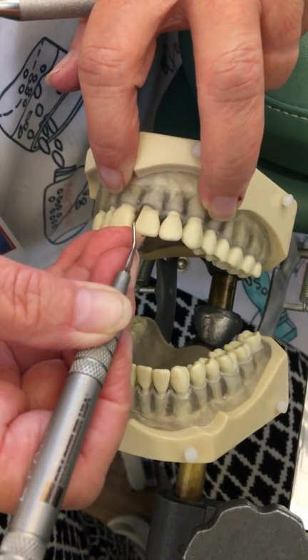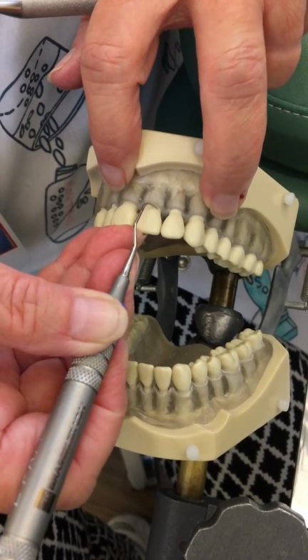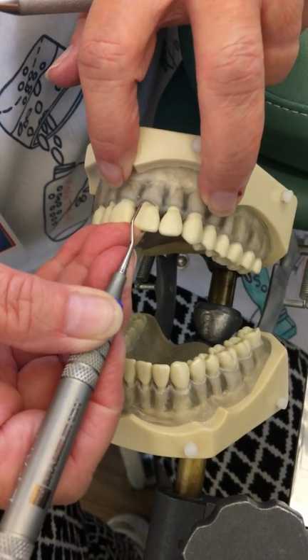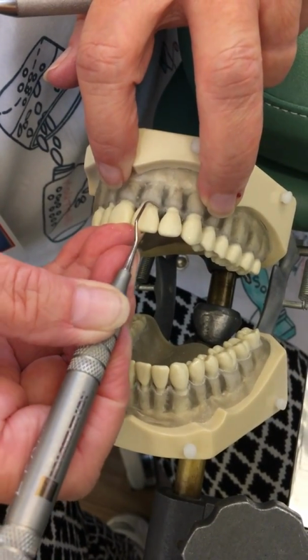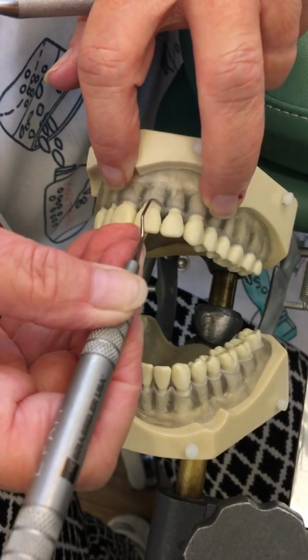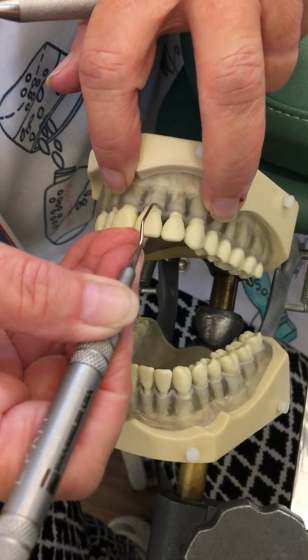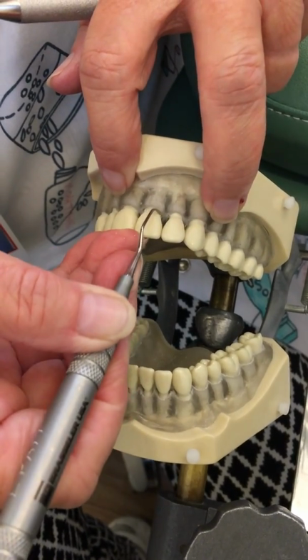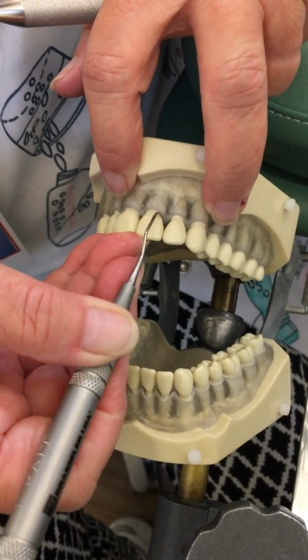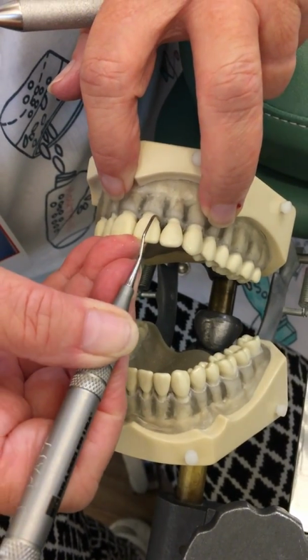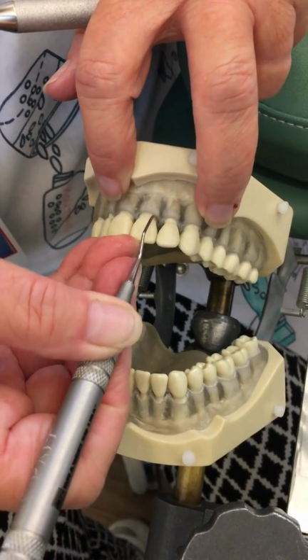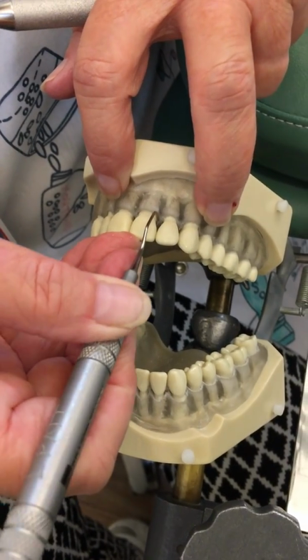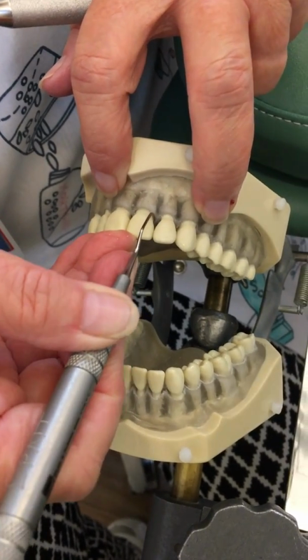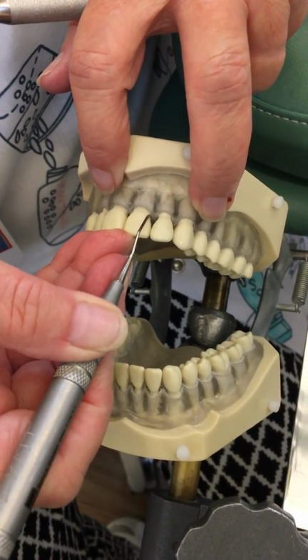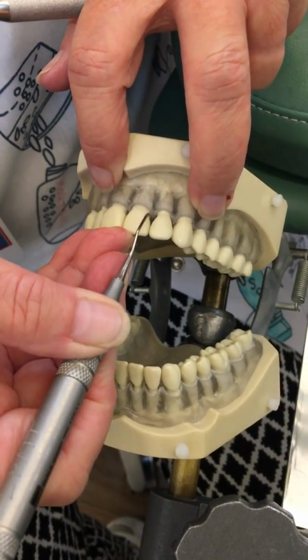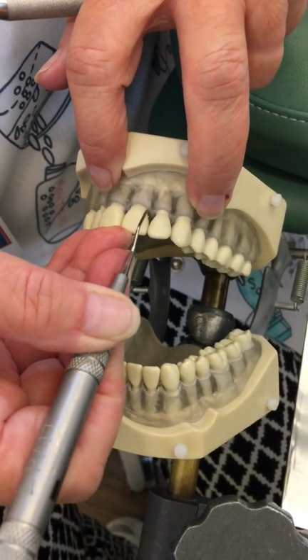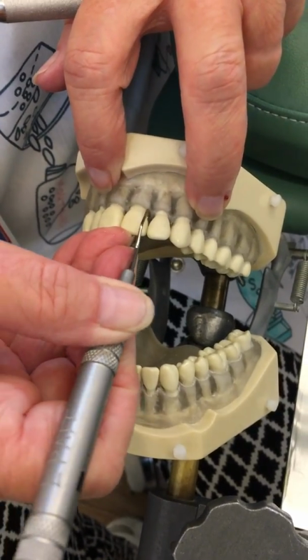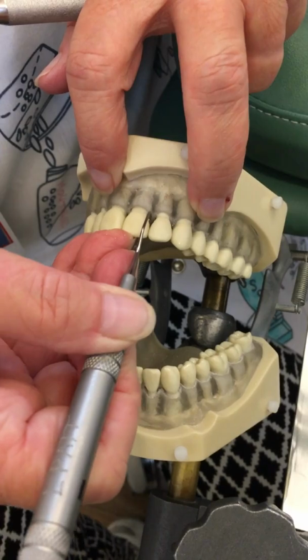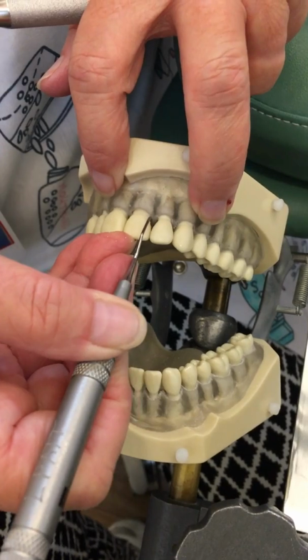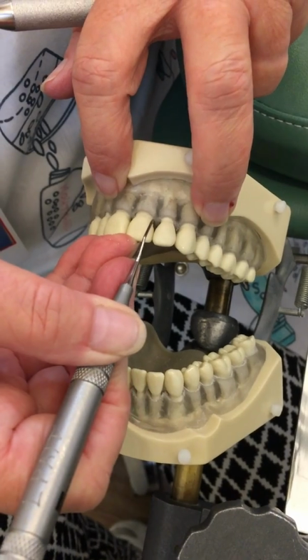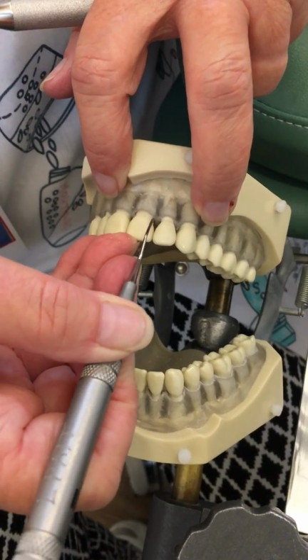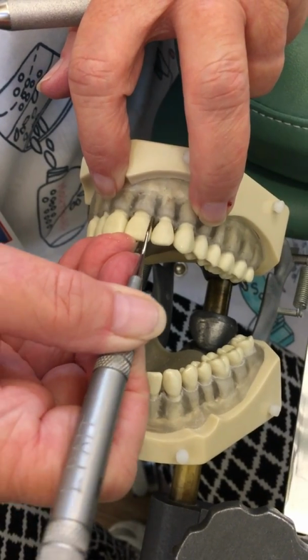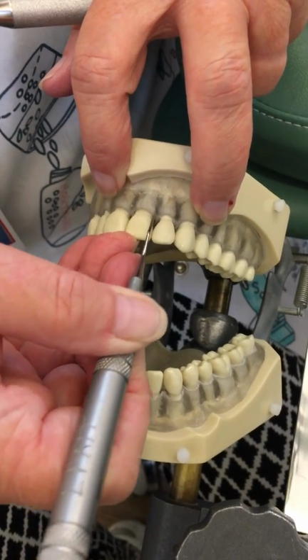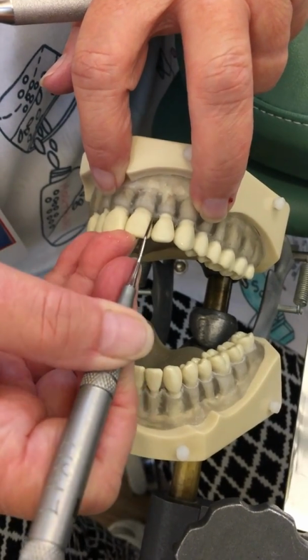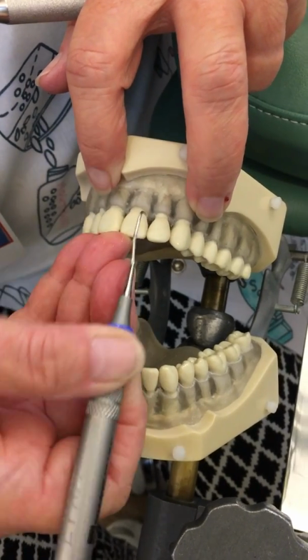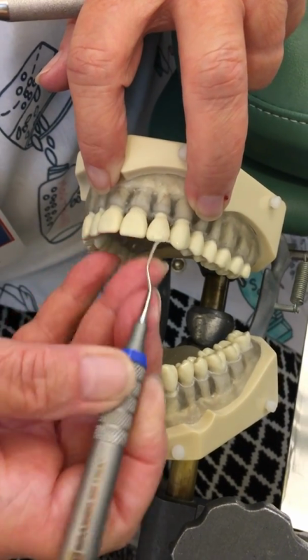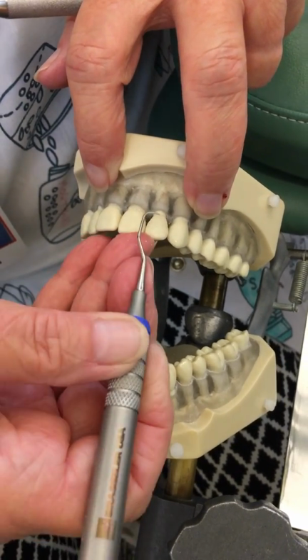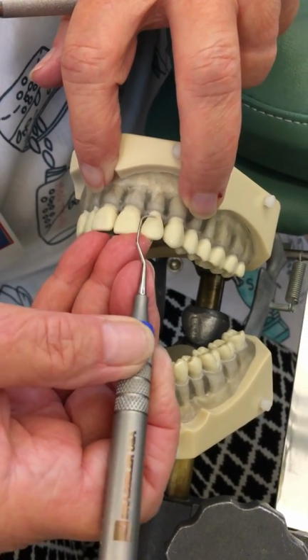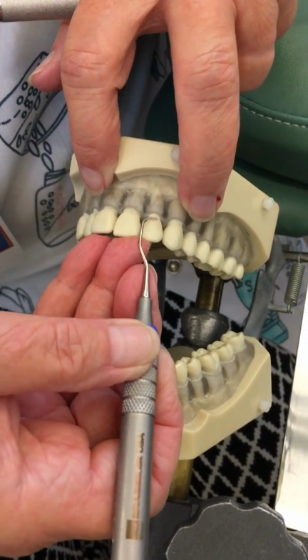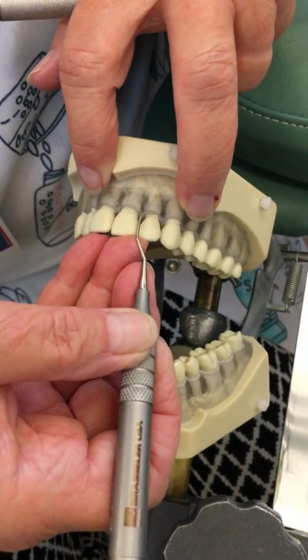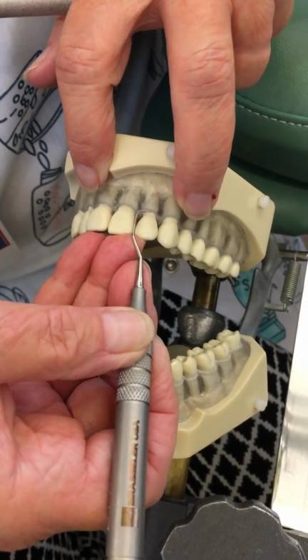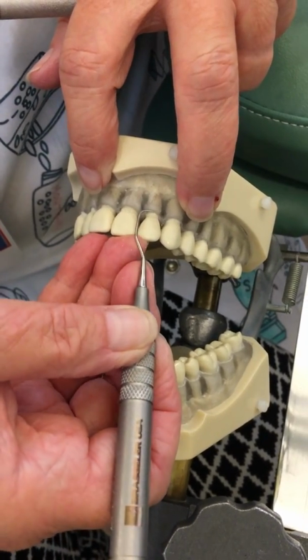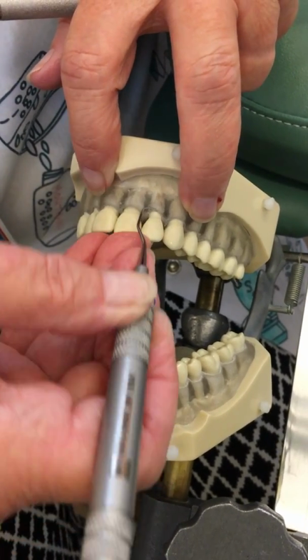I'm not wearing gloves so you can see what my hands and fingers are doing. We would be wearing gloves if this were a patient.